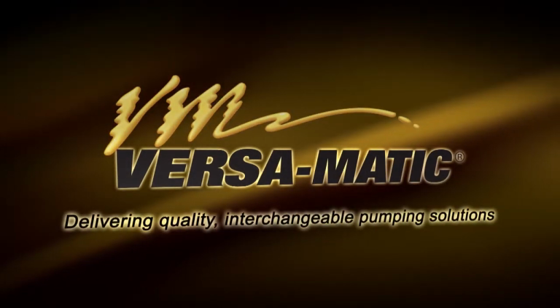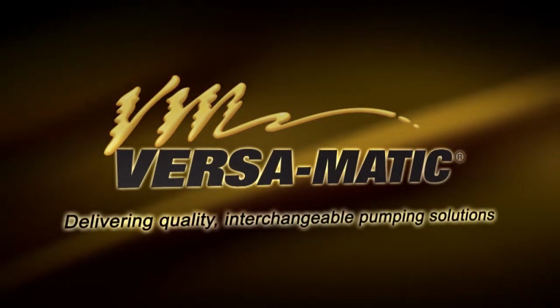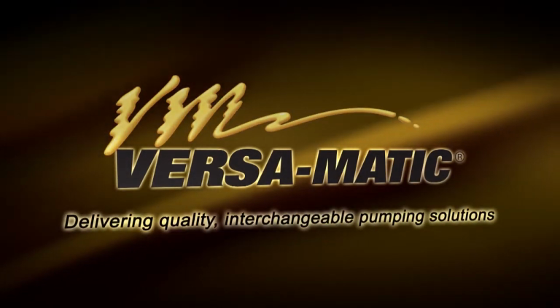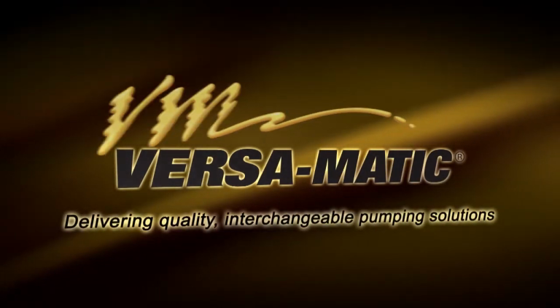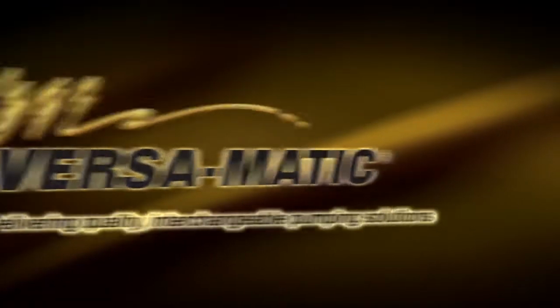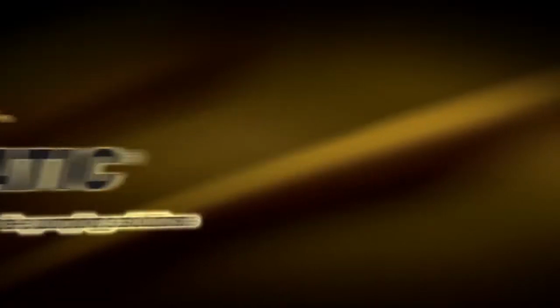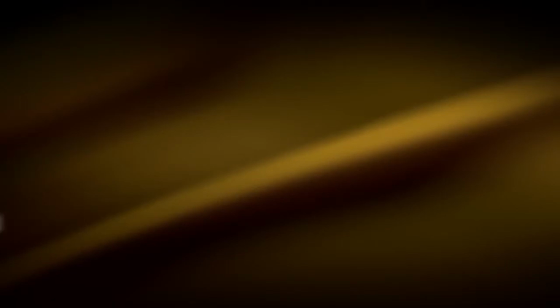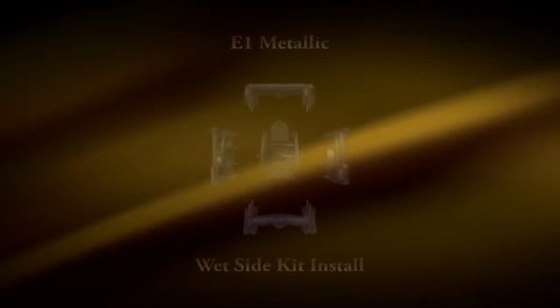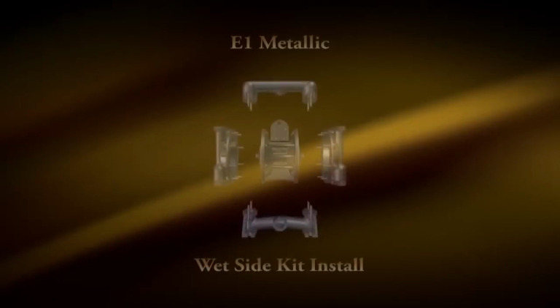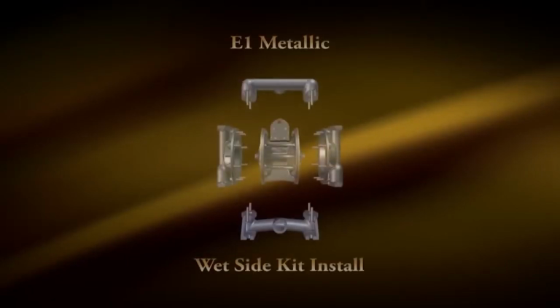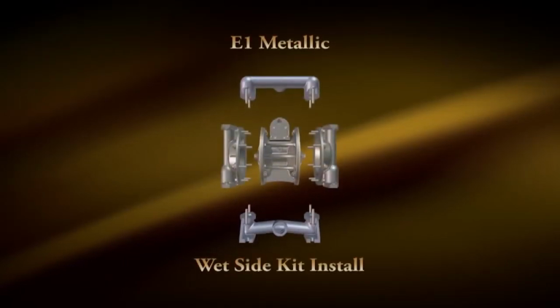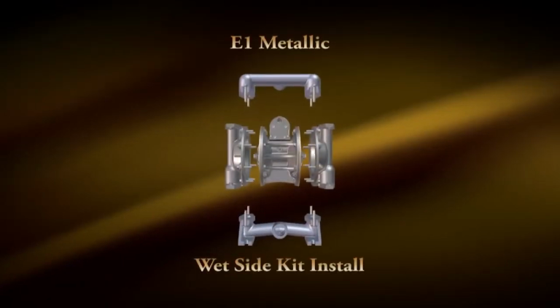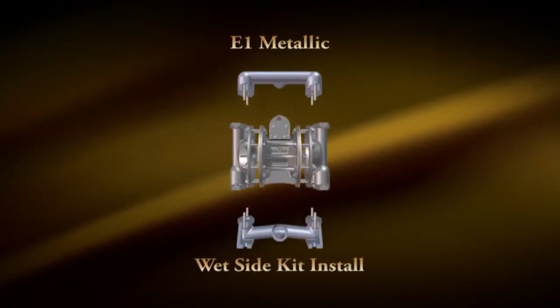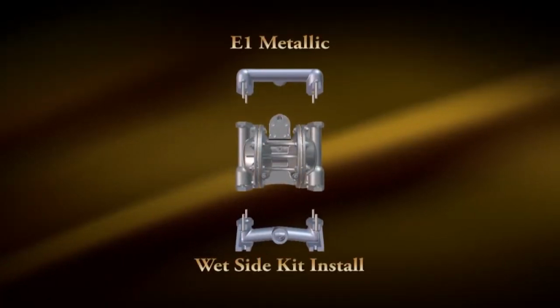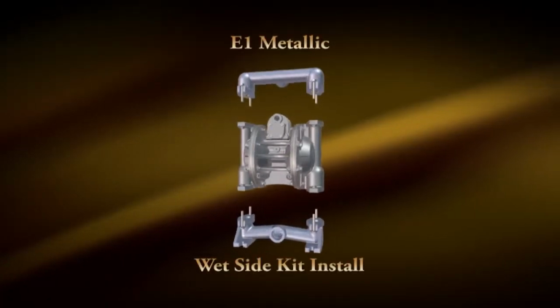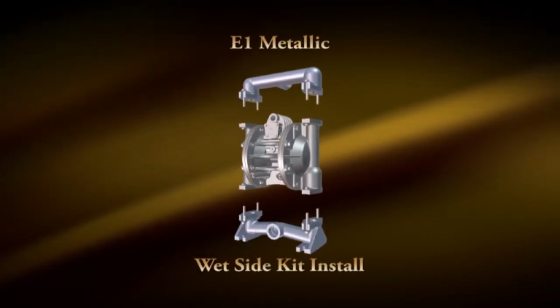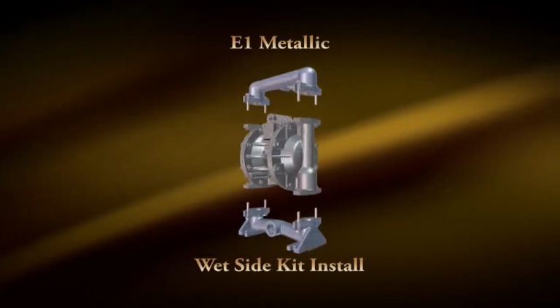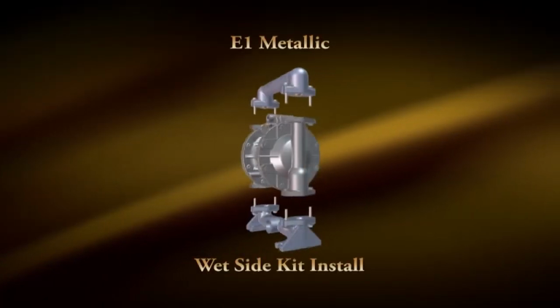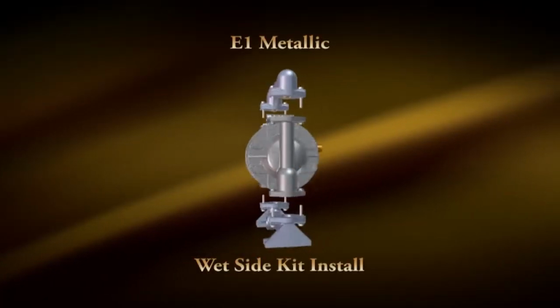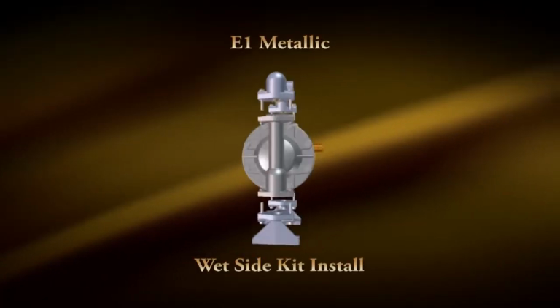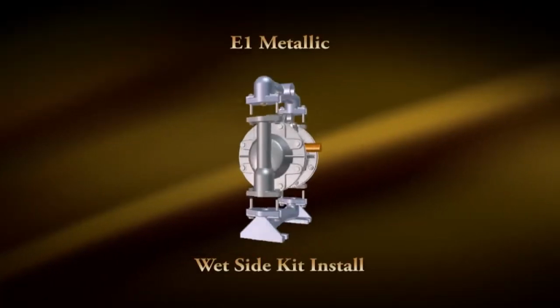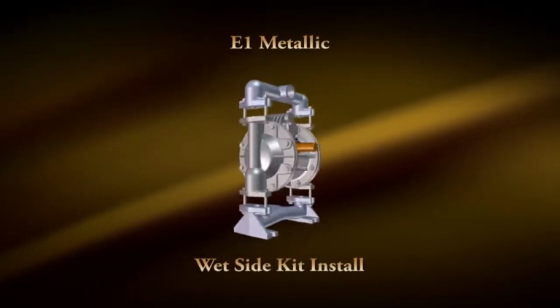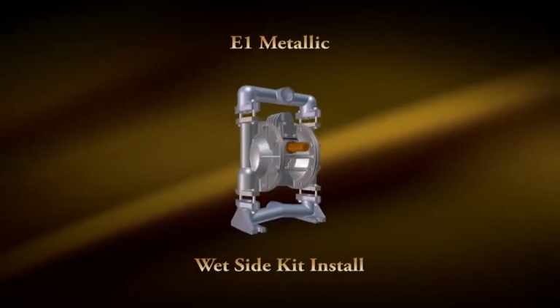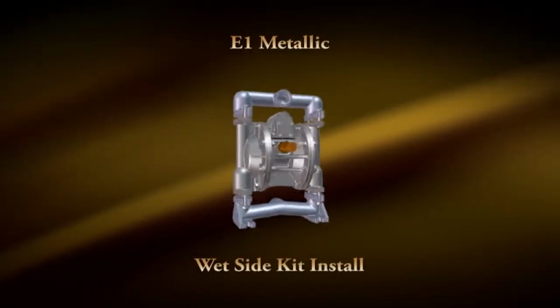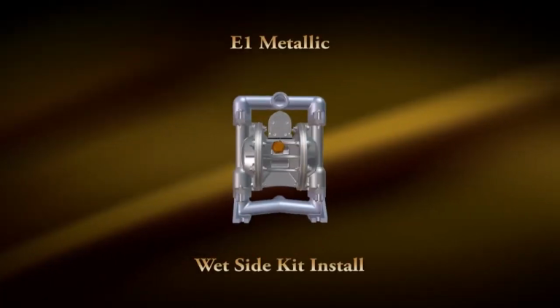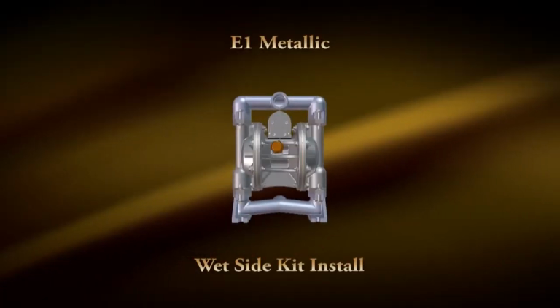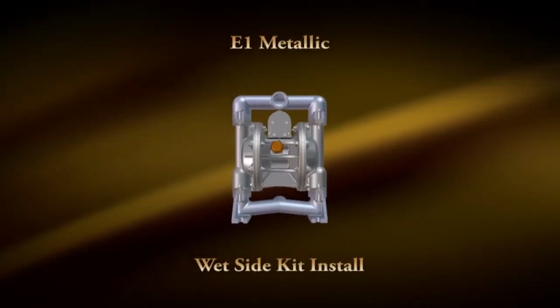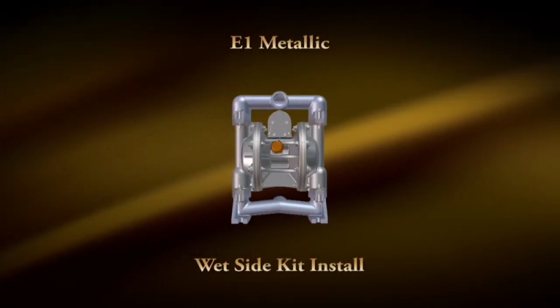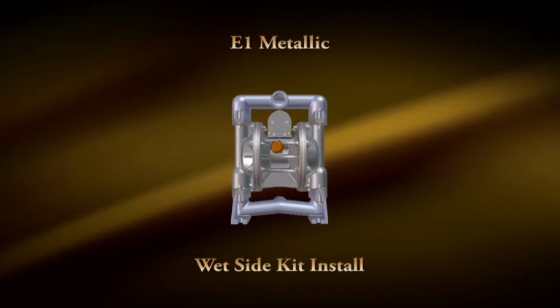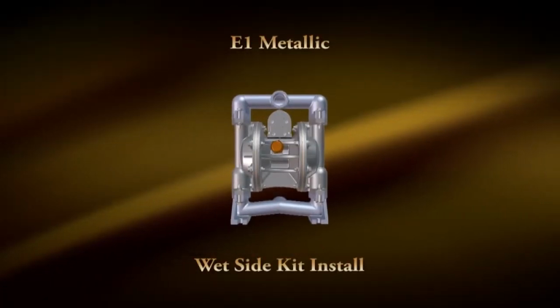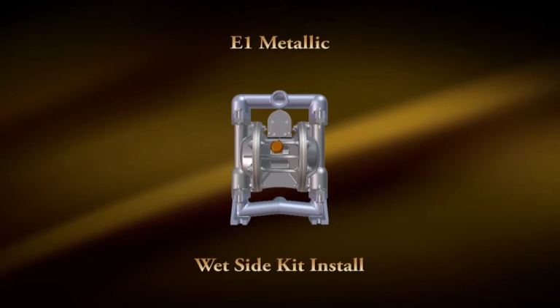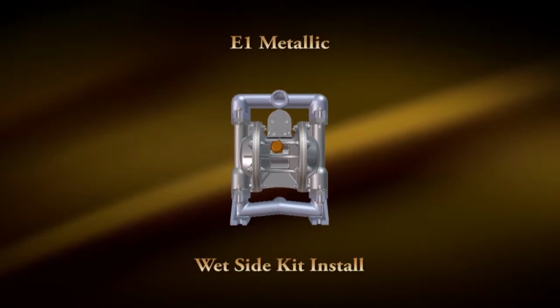Hi, Chad Heimlich here today with Brucematic Pump Company. Today we're going to do a wet side rebuild of our E1 metallic pump with a metal center.